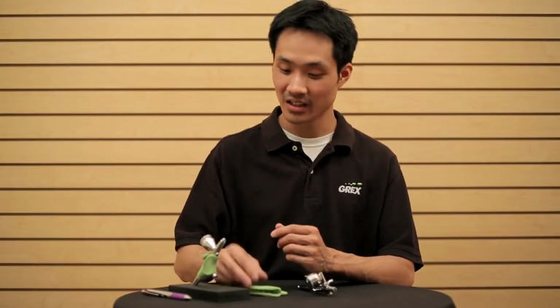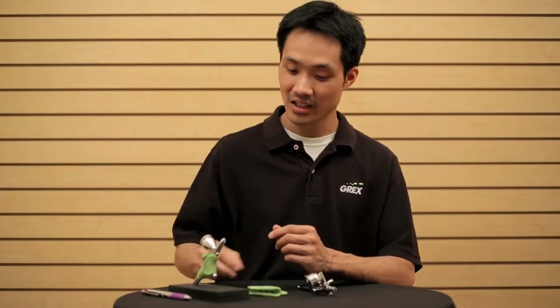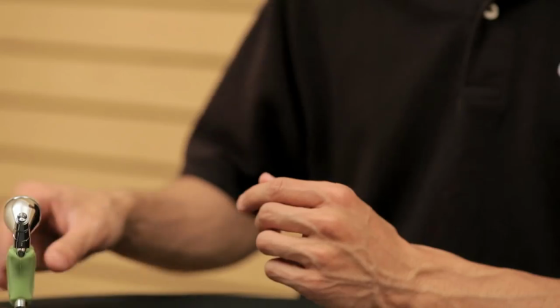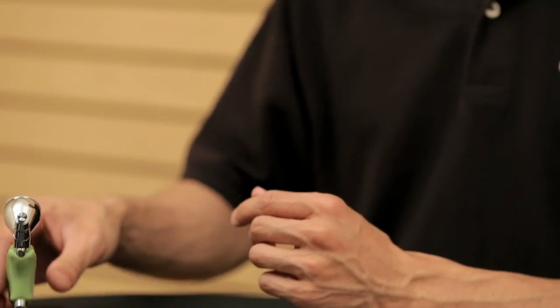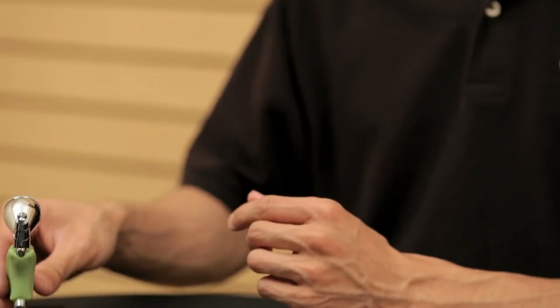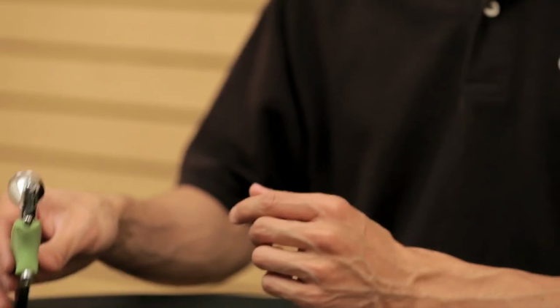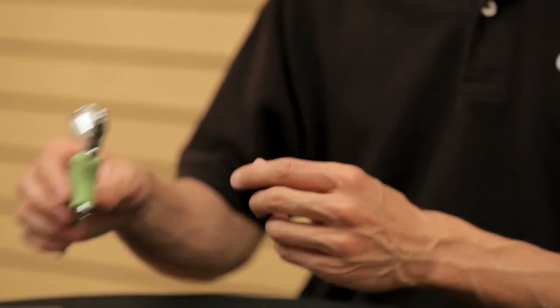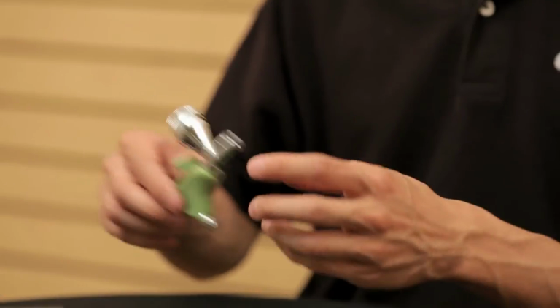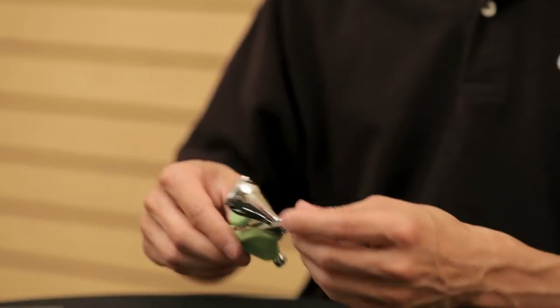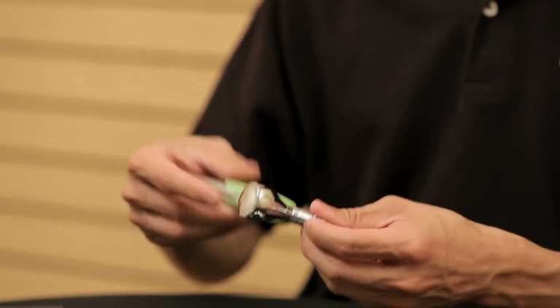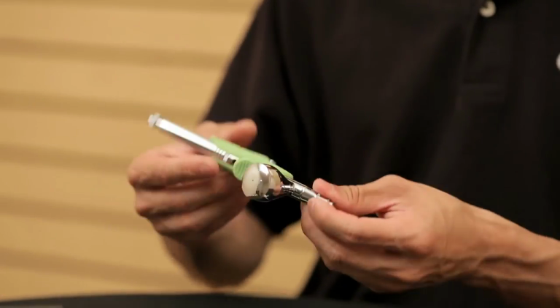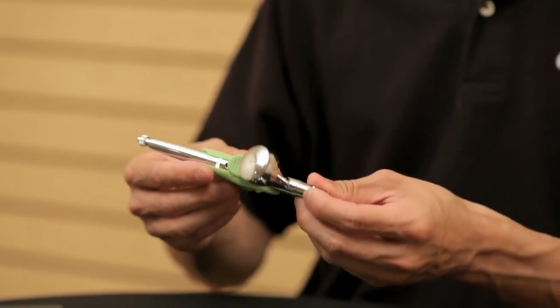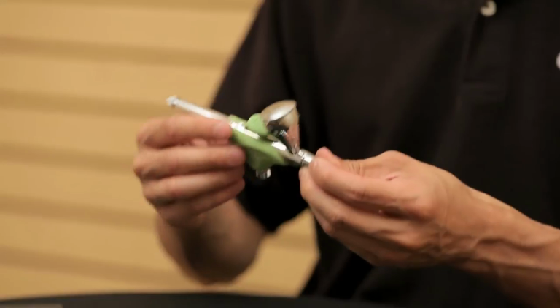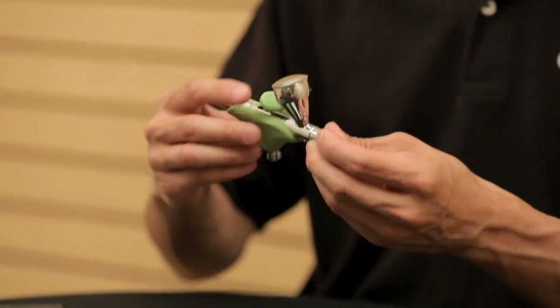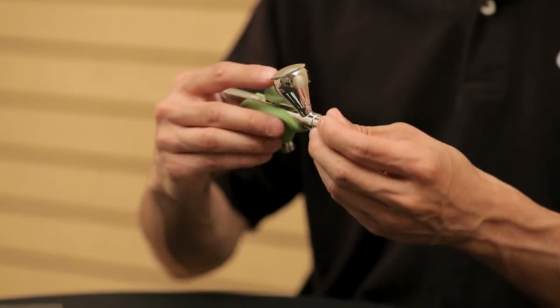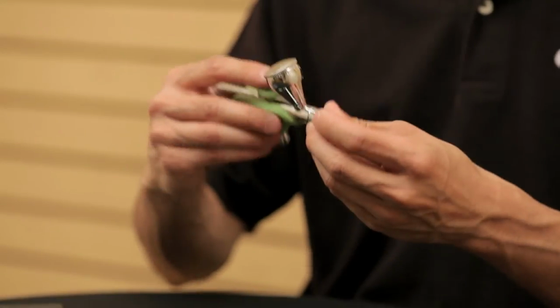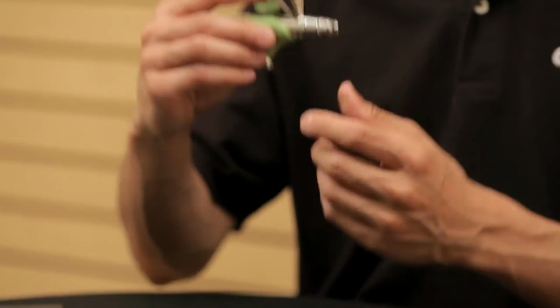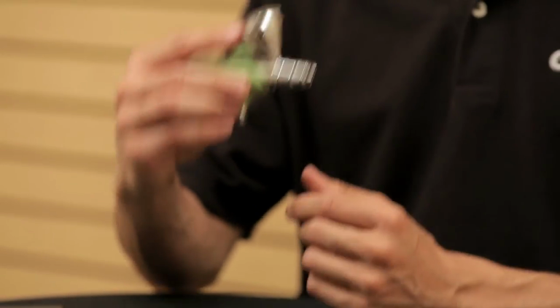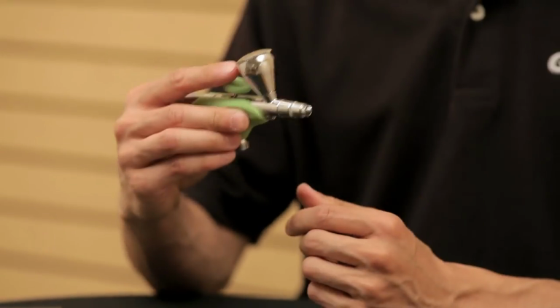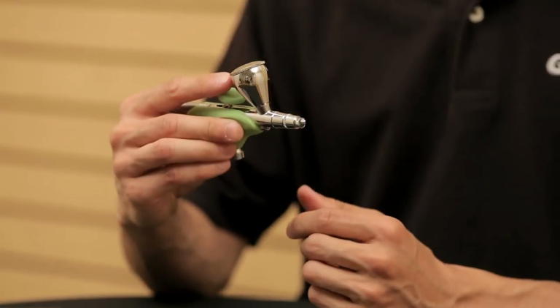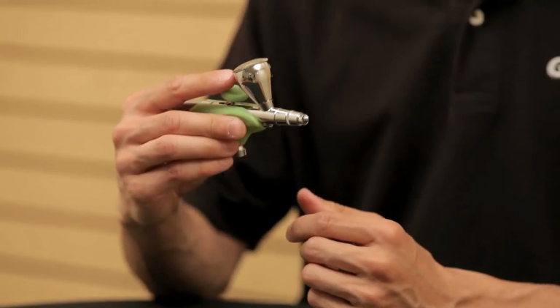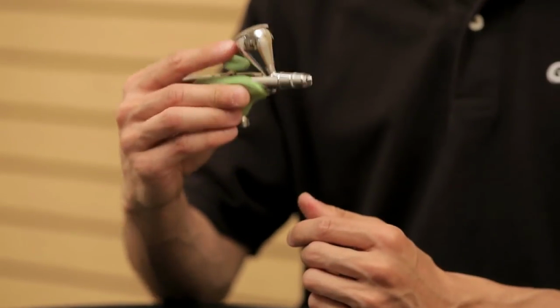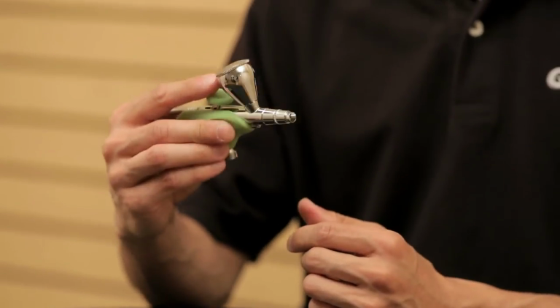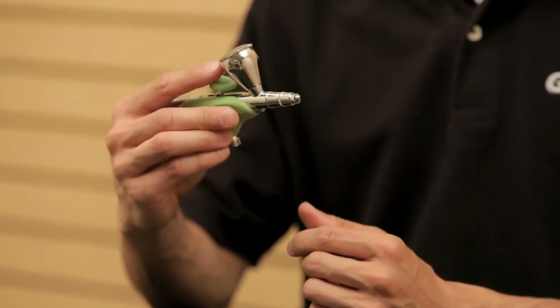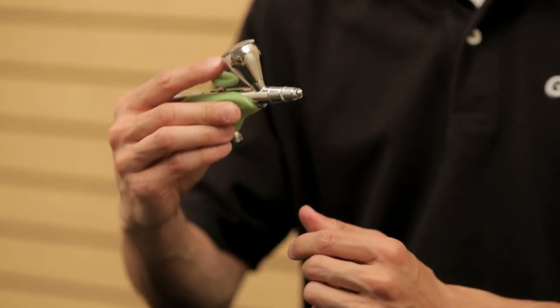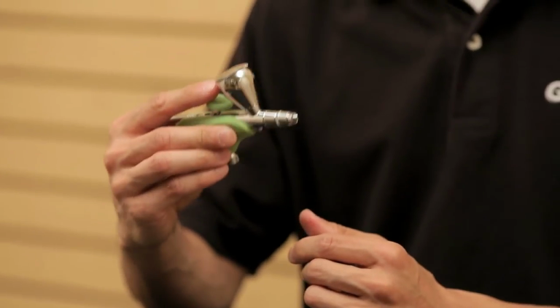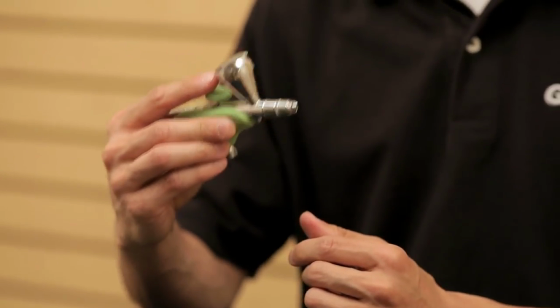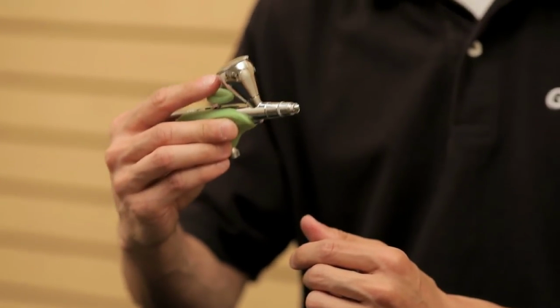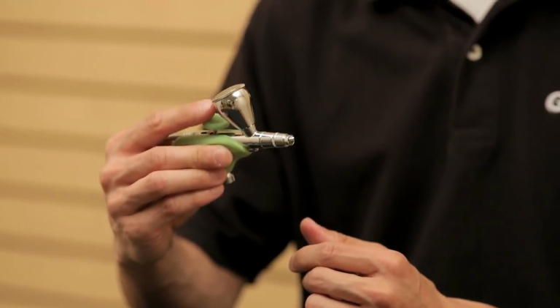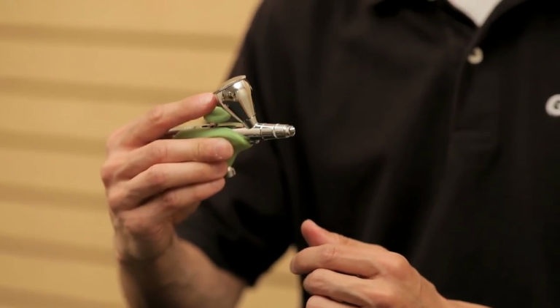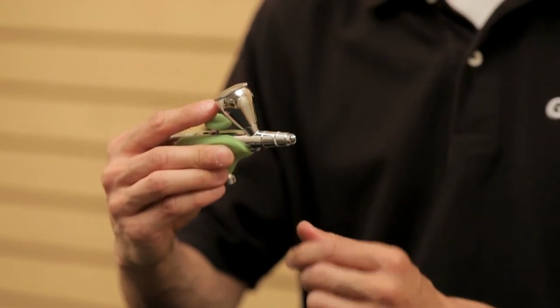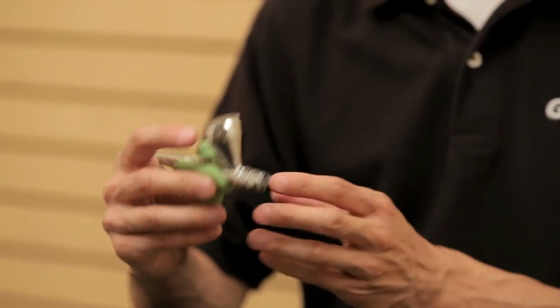And most importantly, when you put it in your hand, you just kind of know how you're supposed to hold it.